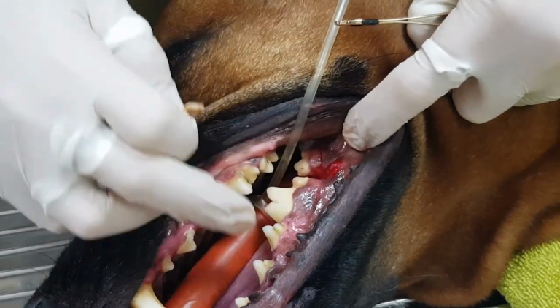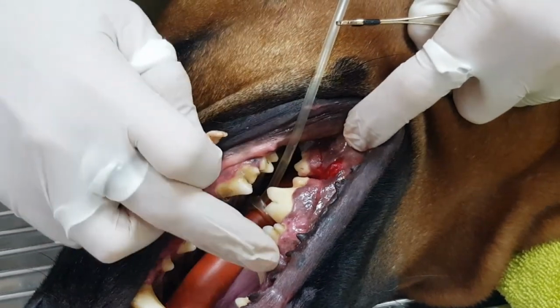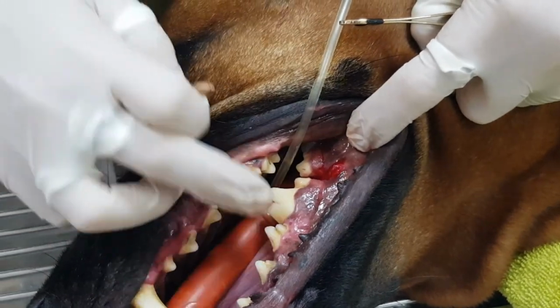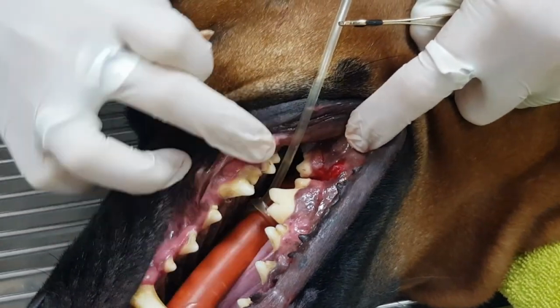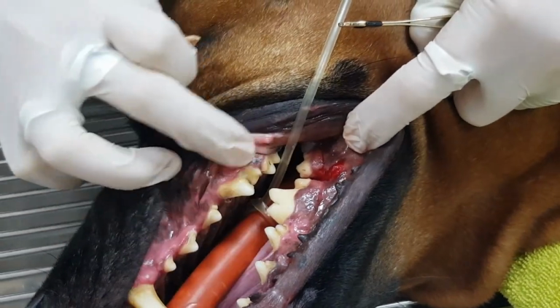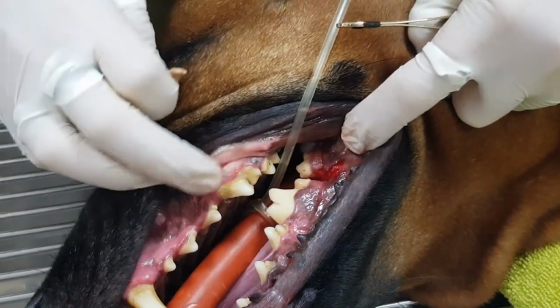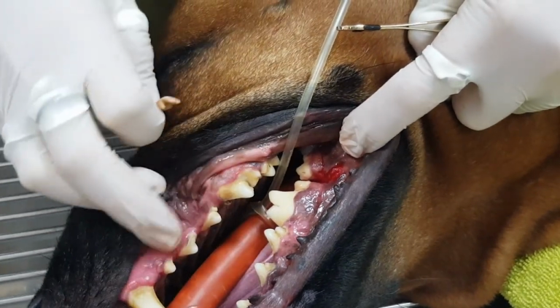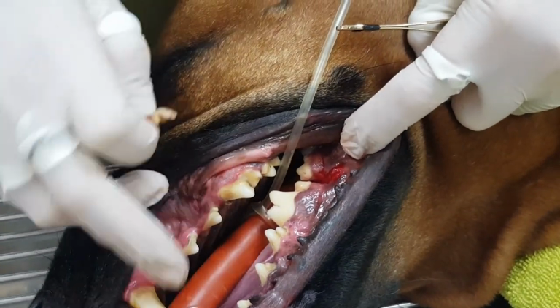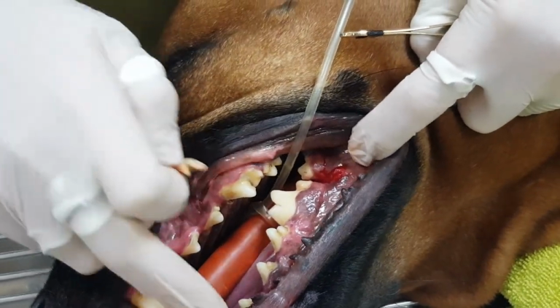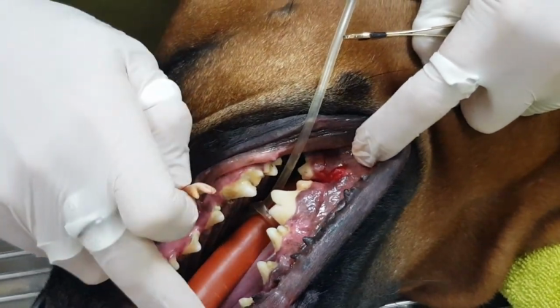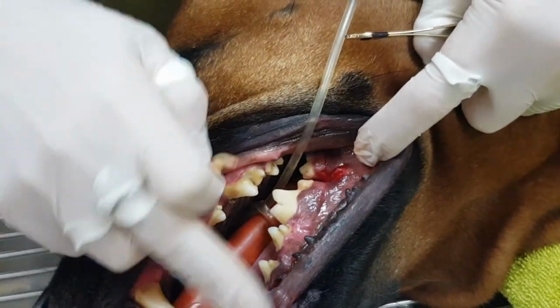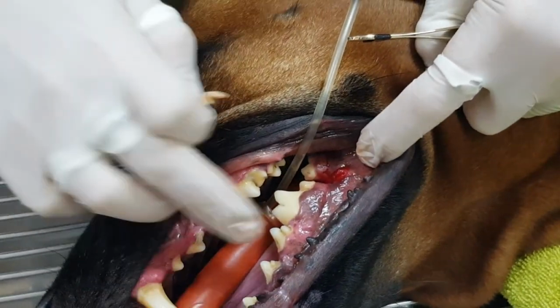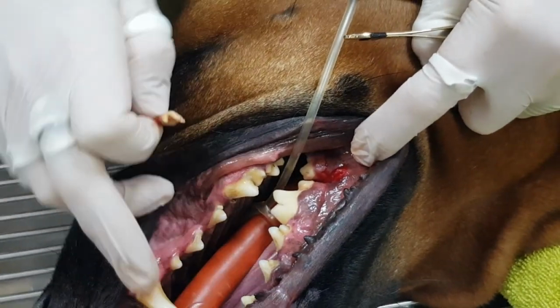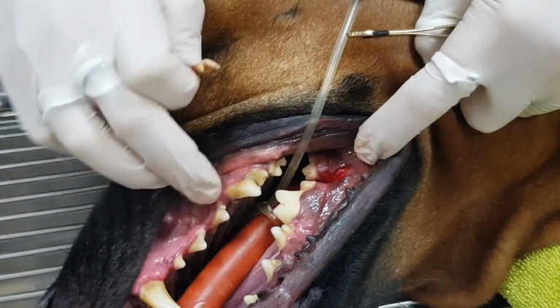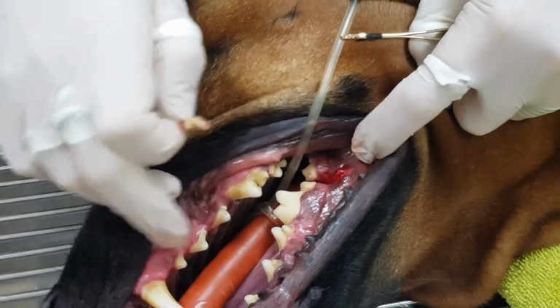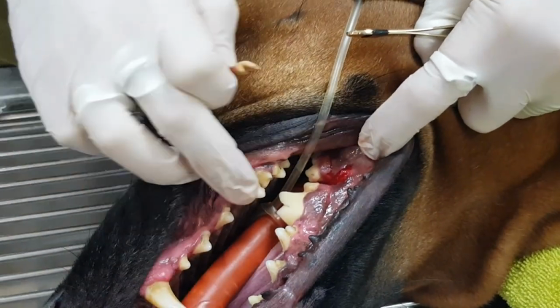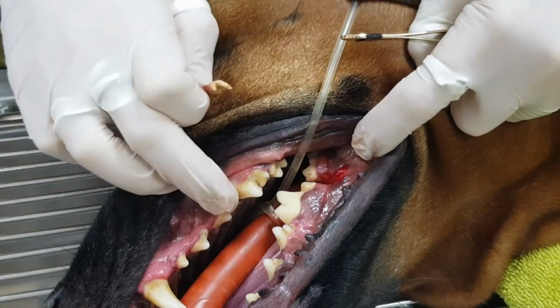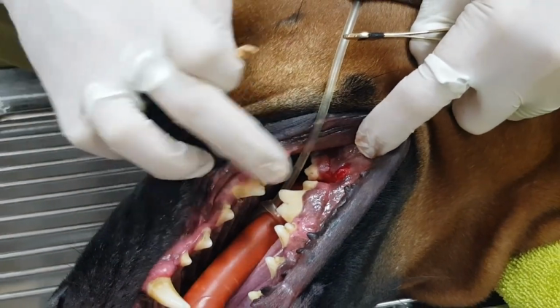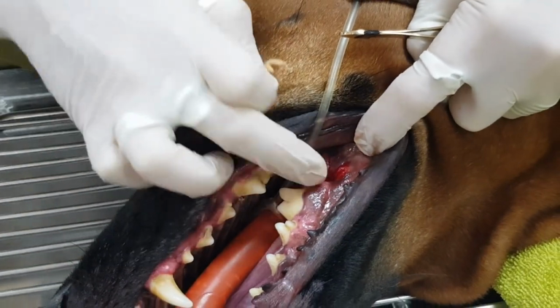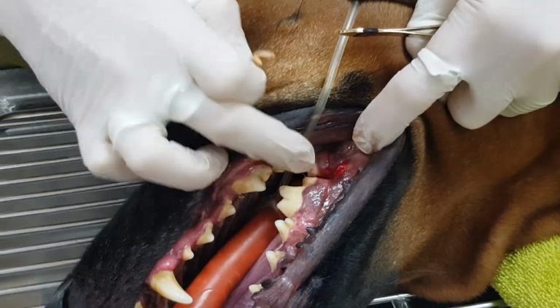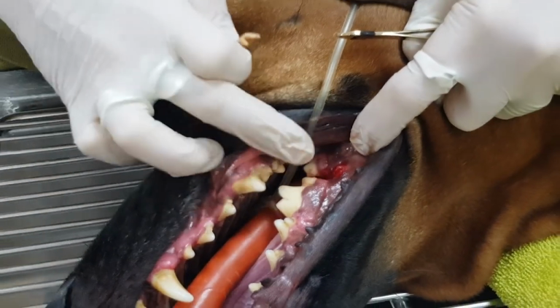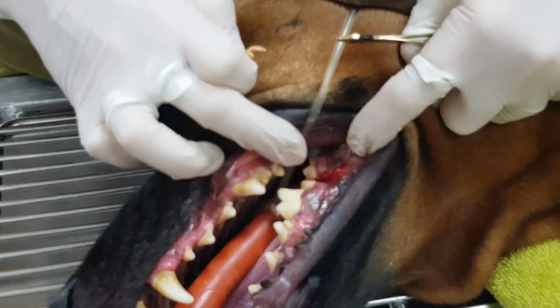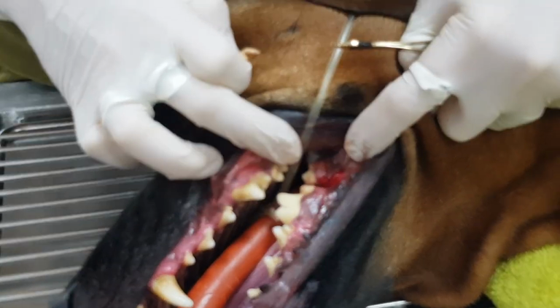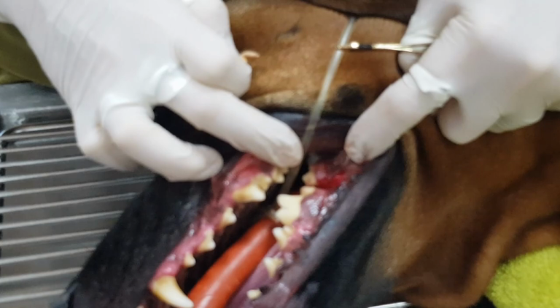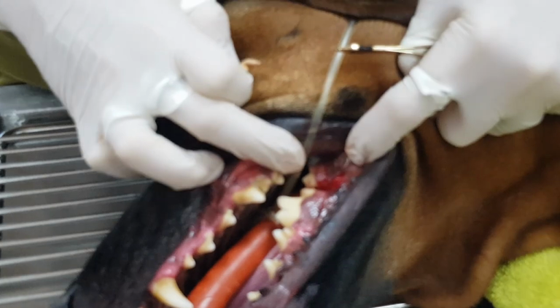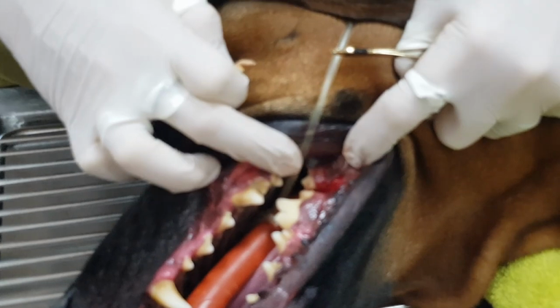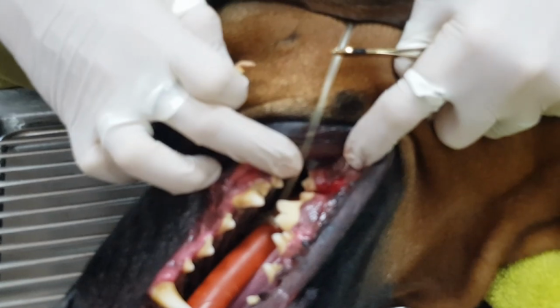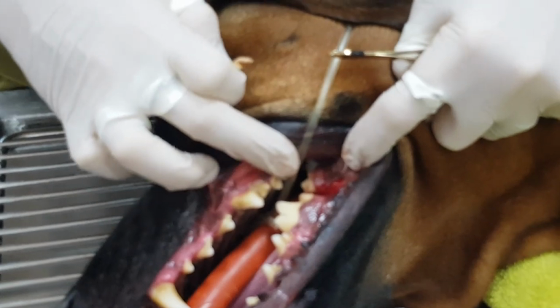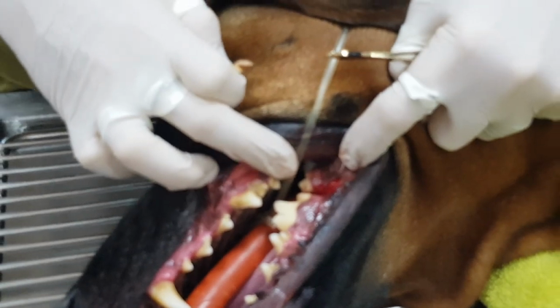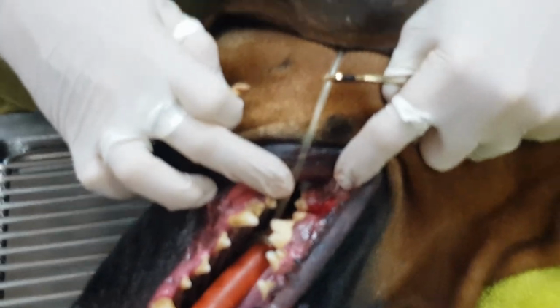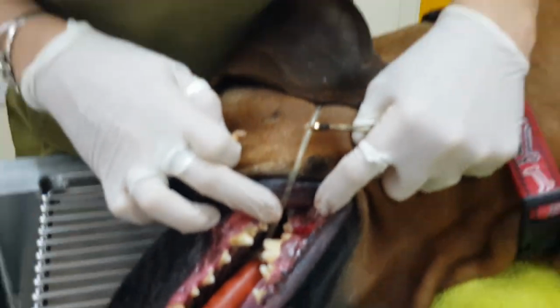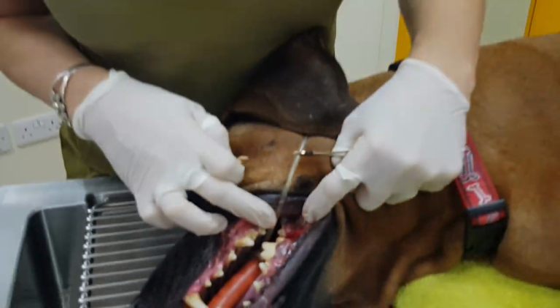You'll notice she's got tartar on her teeth too — we're going to give her a nice cleaning, but she's going to feel a lot better when she wakes up.